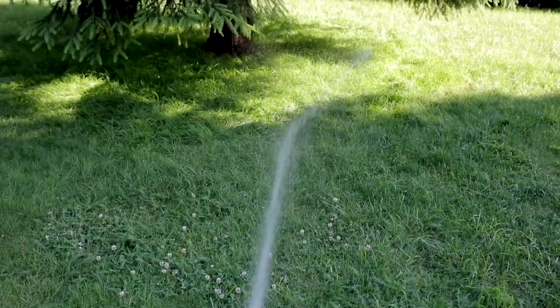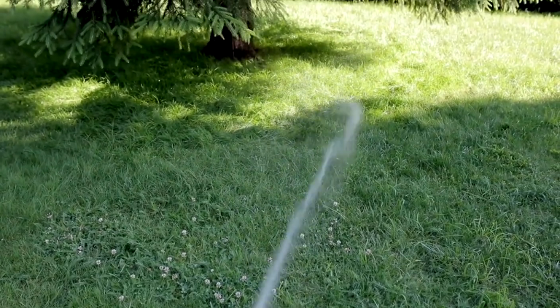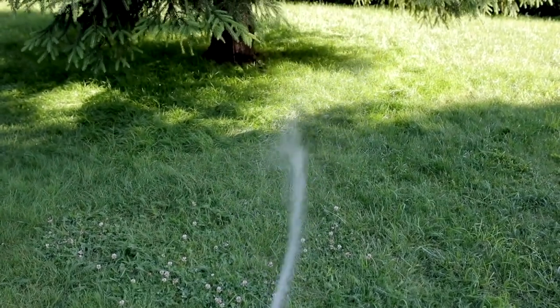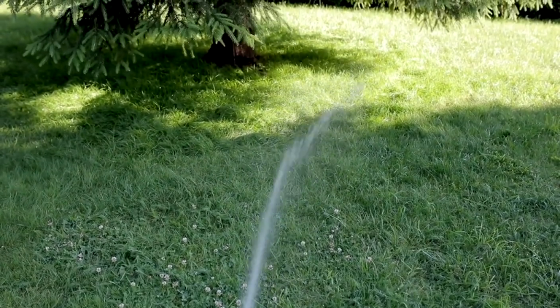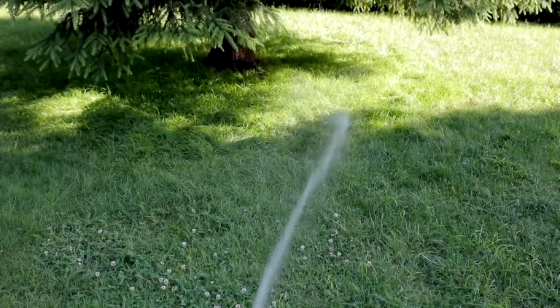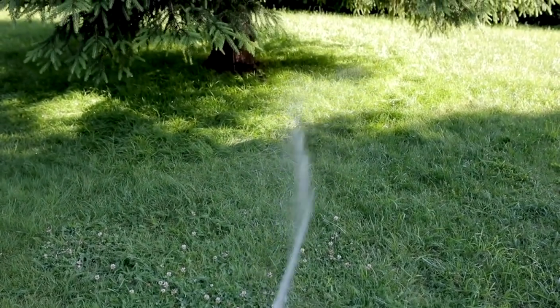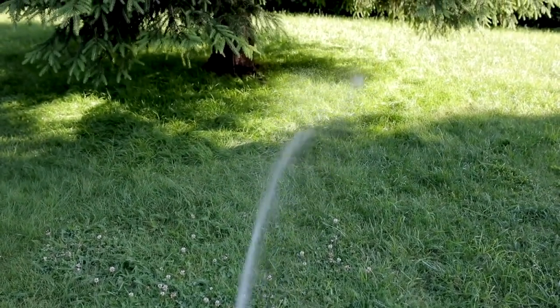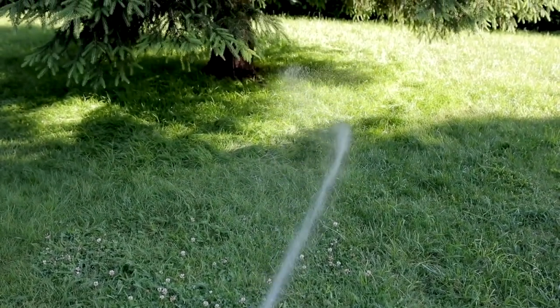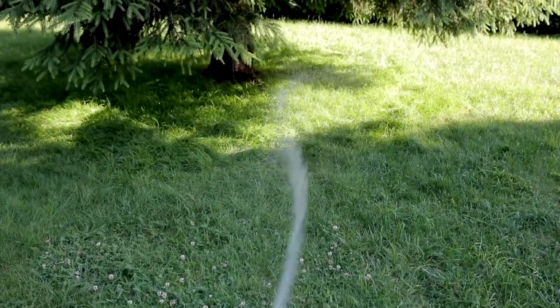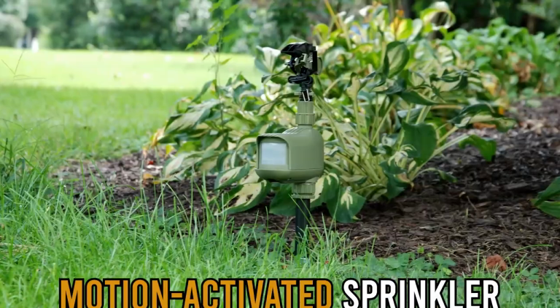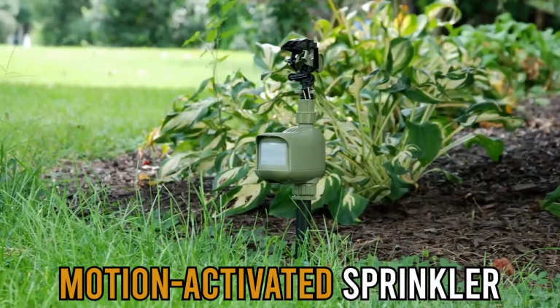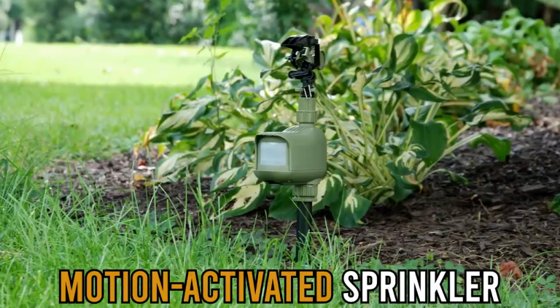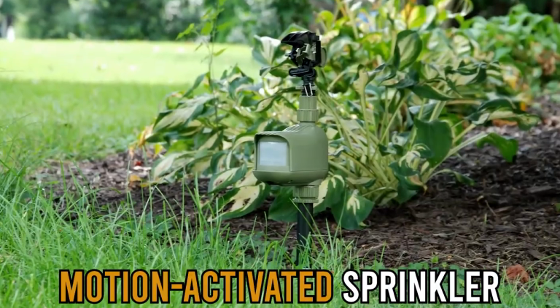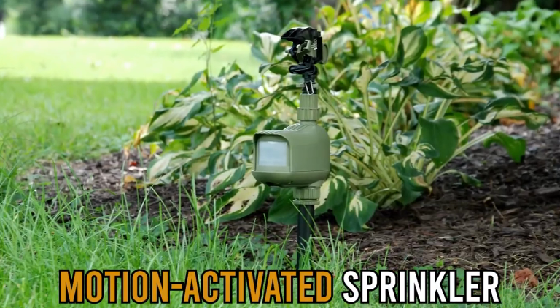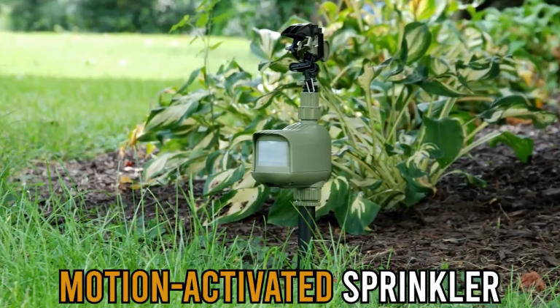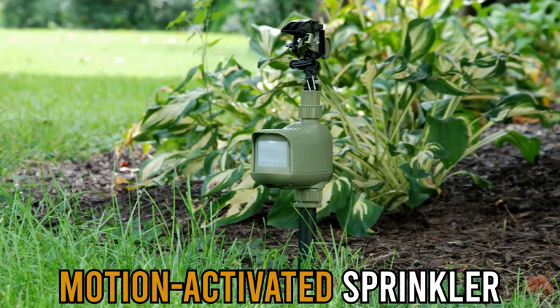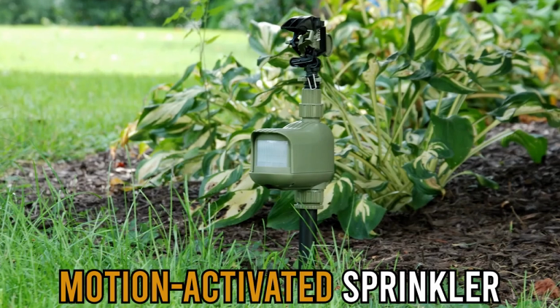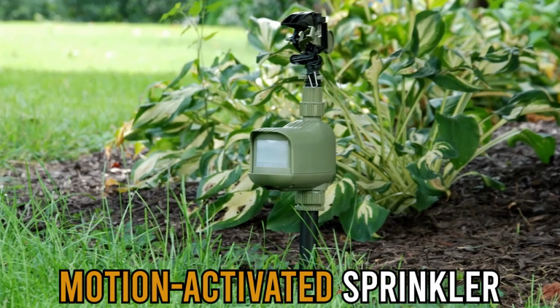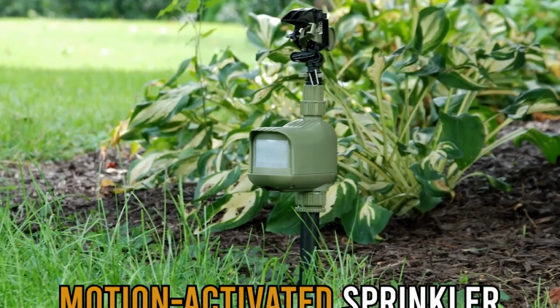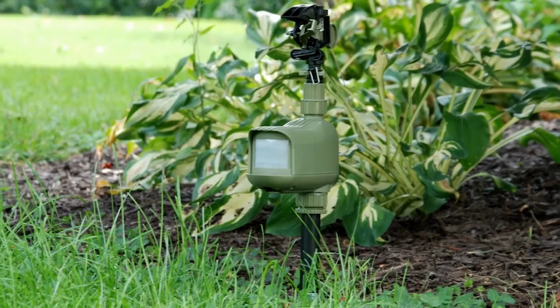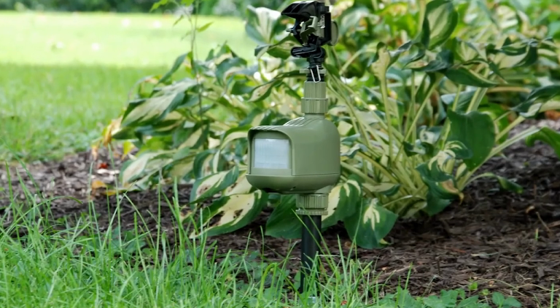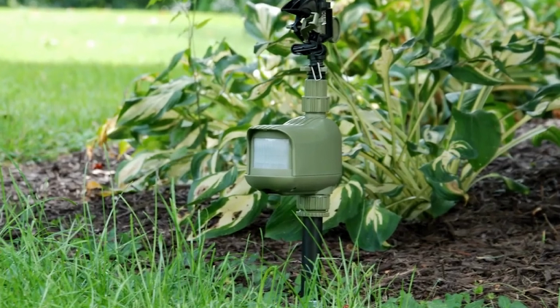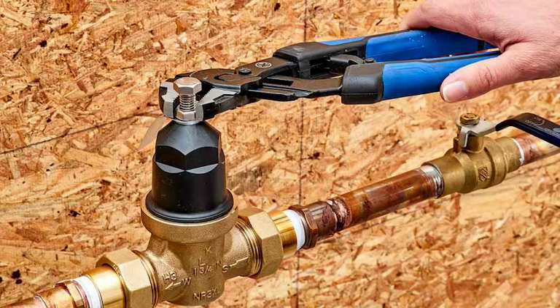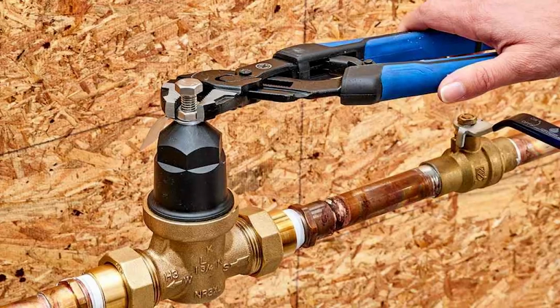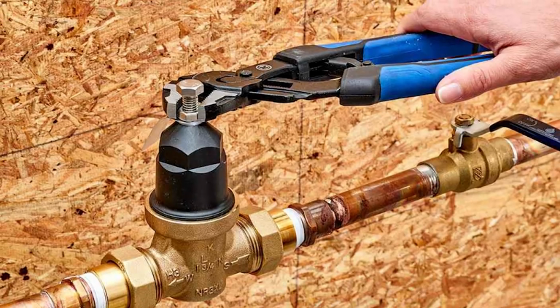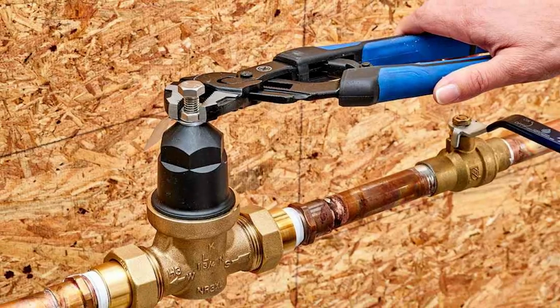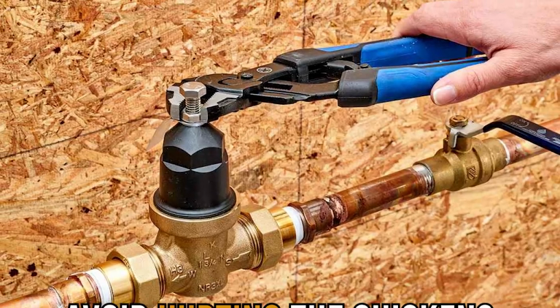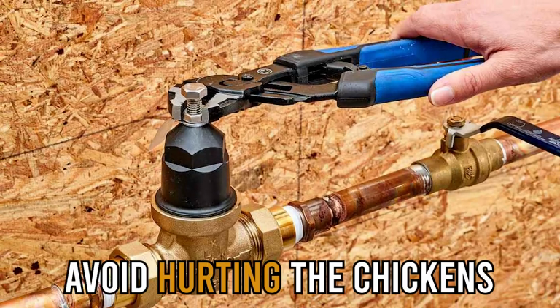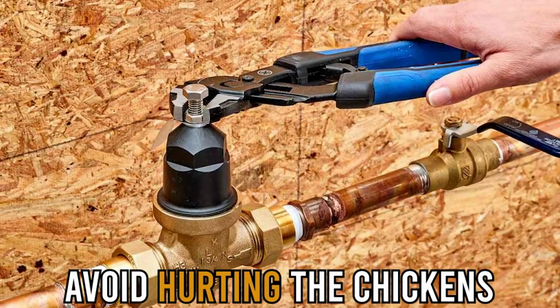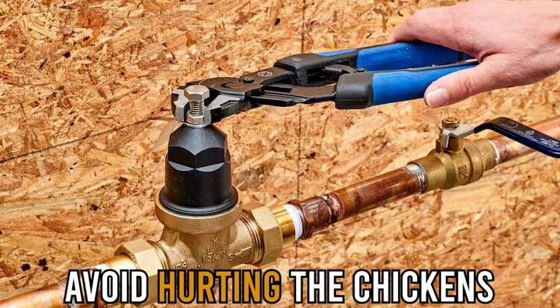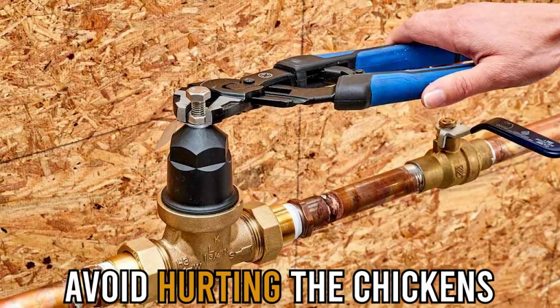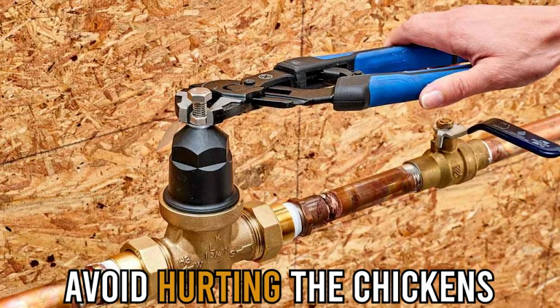In this case, consider installing a motion-activated sprinkler. You should also ensure that the water pressure is light to avoid hurting the chickens.